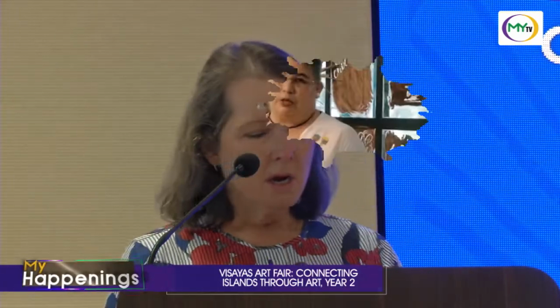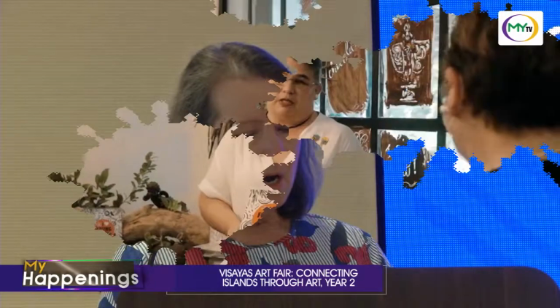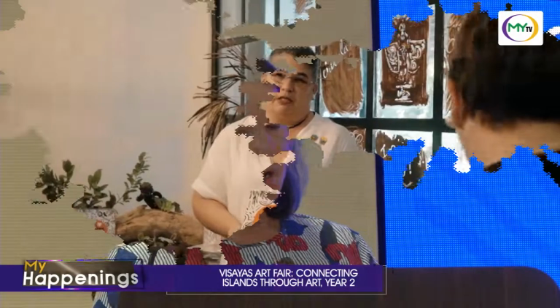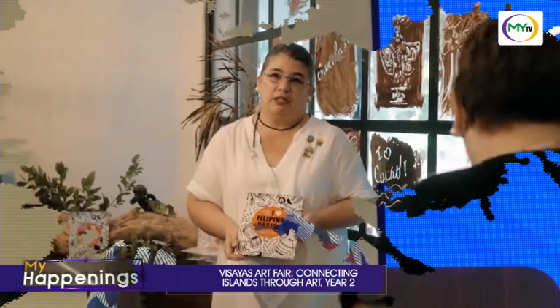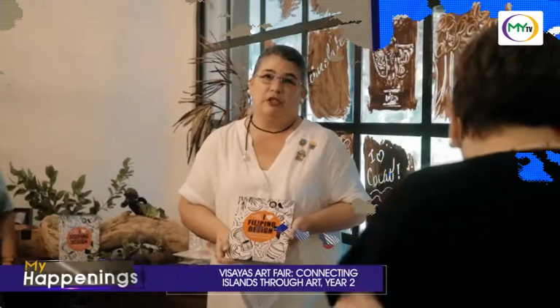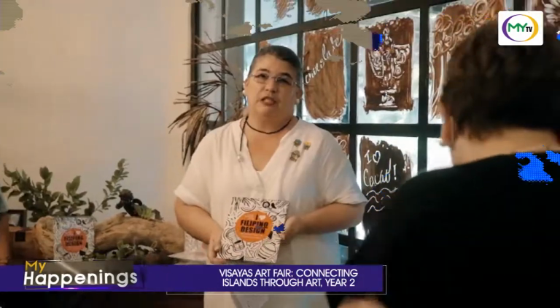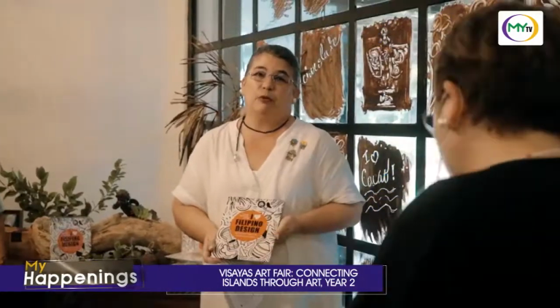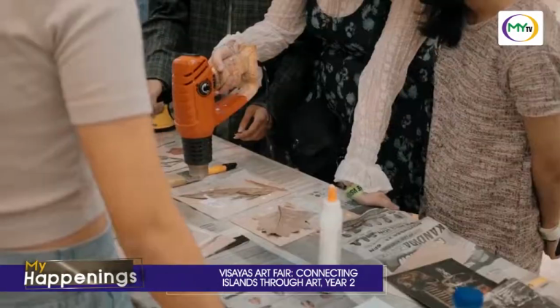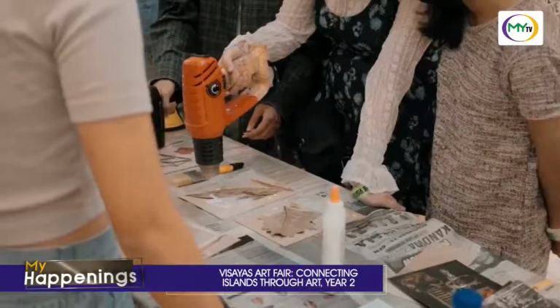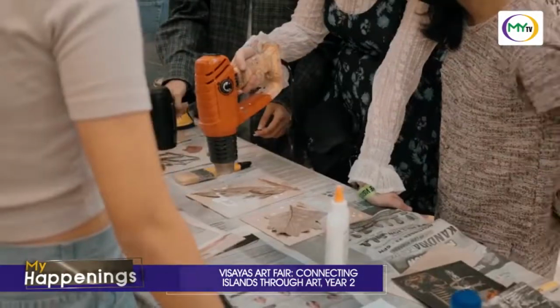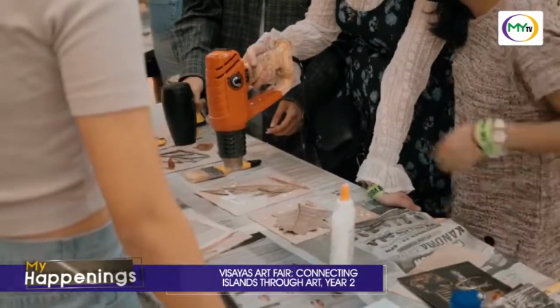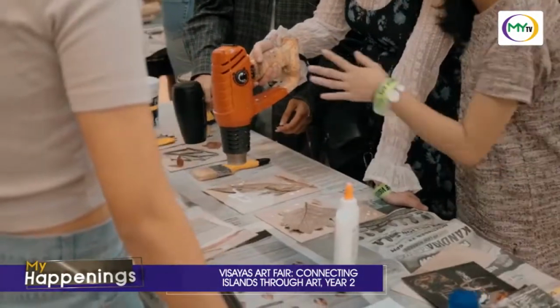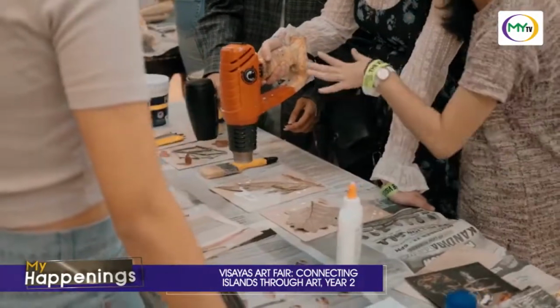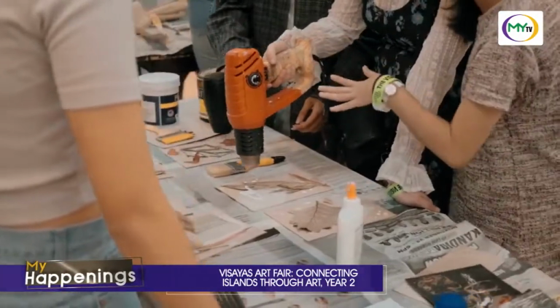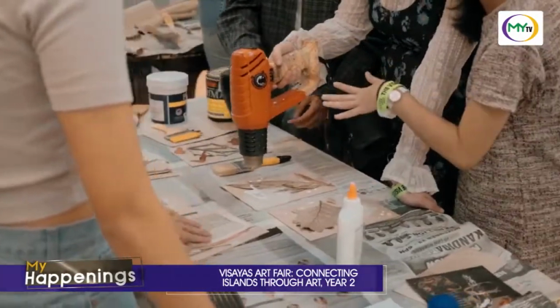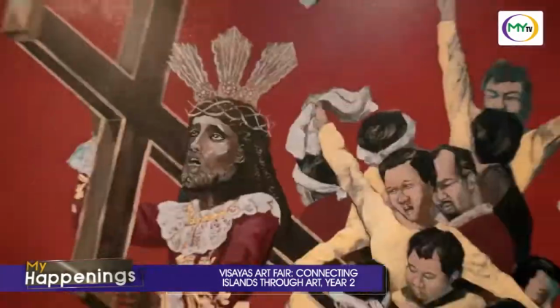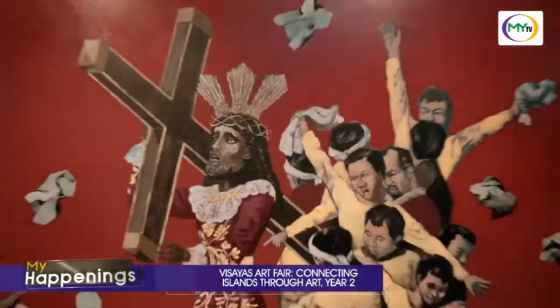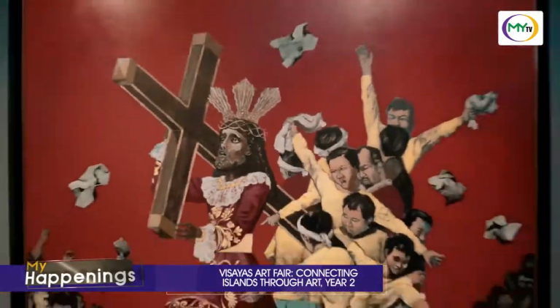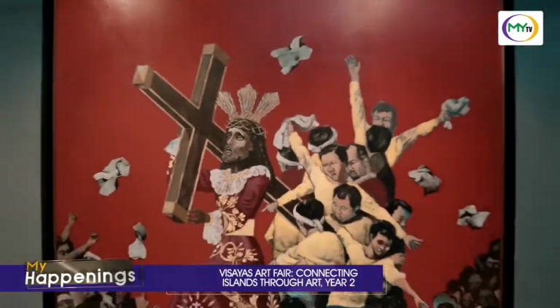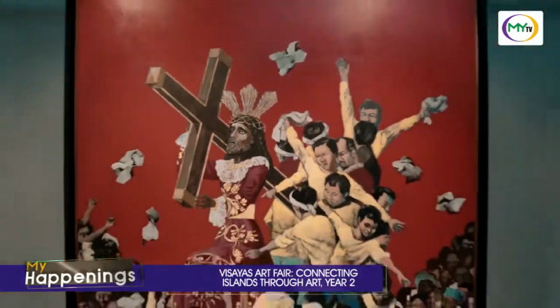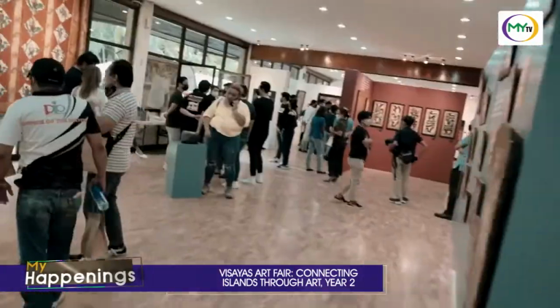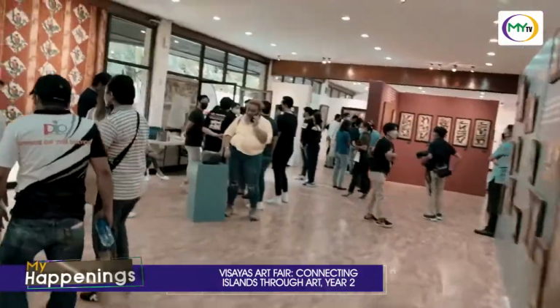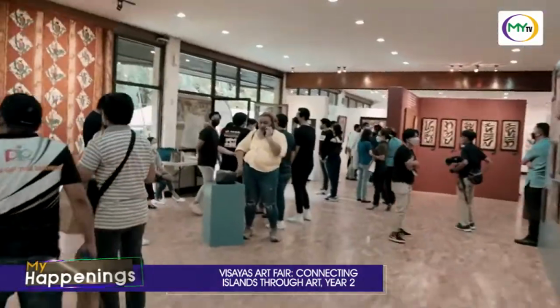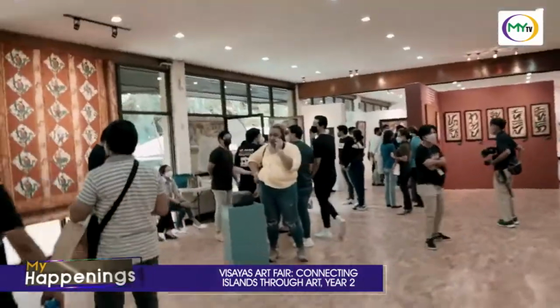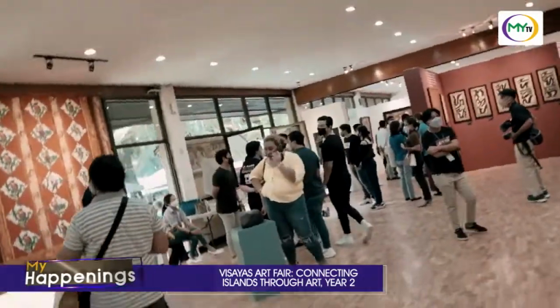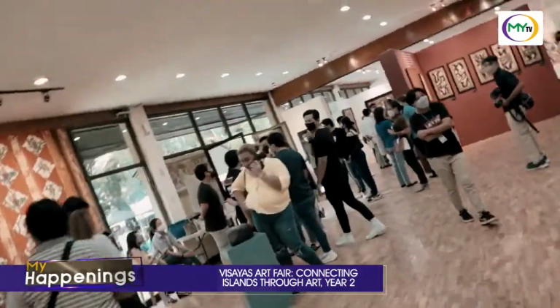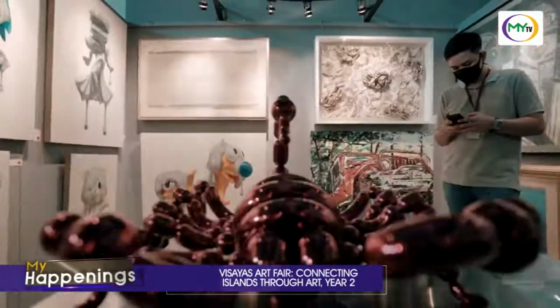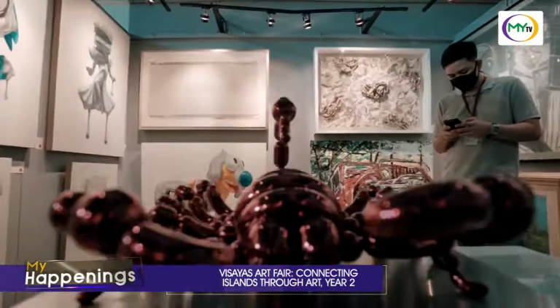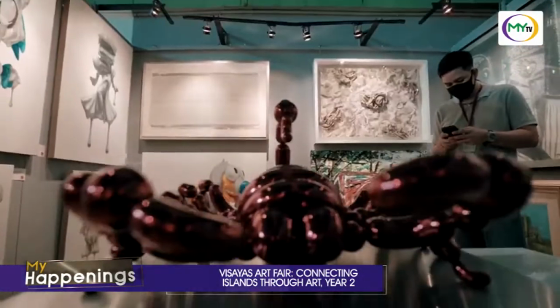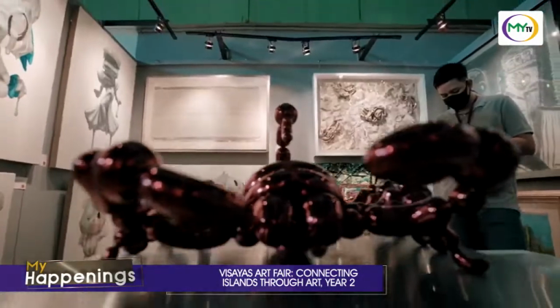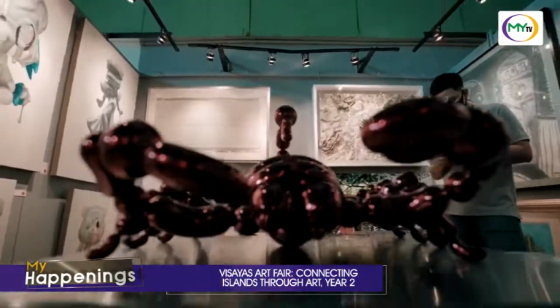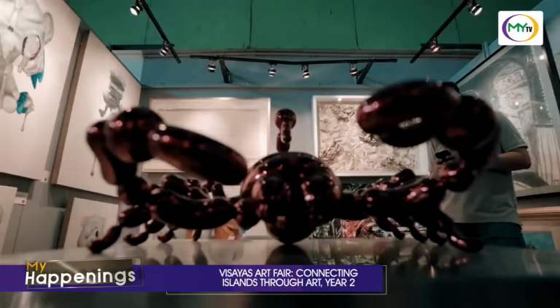This year's Visayas Art Fair will run for four days, starting on November 24th until the 27th, and will be held at Oak Ridge Business Park in Mandawi City.